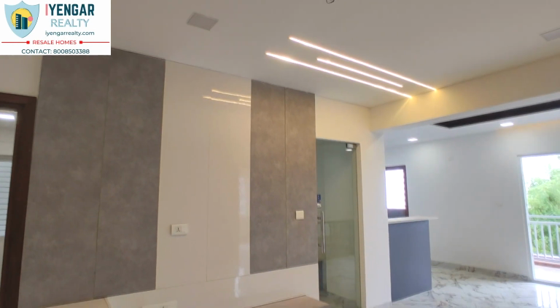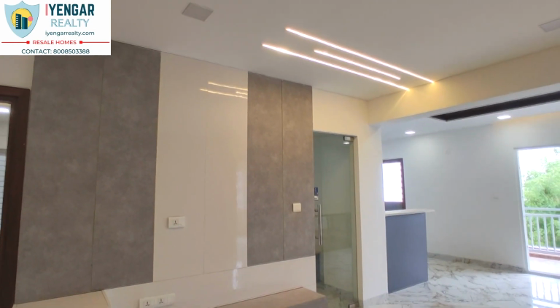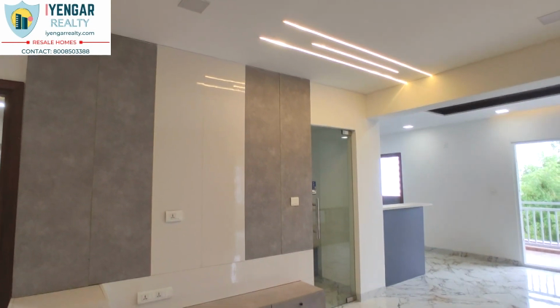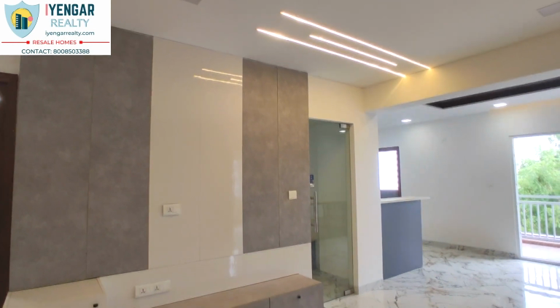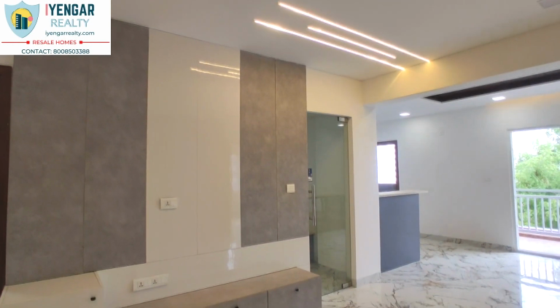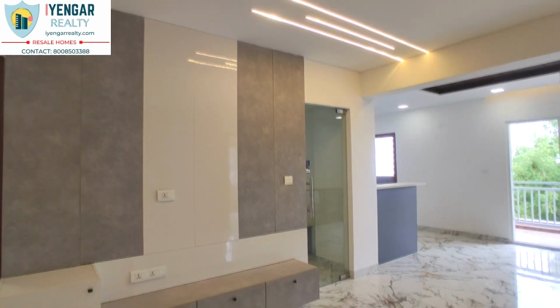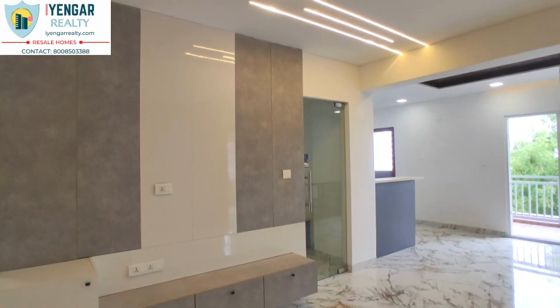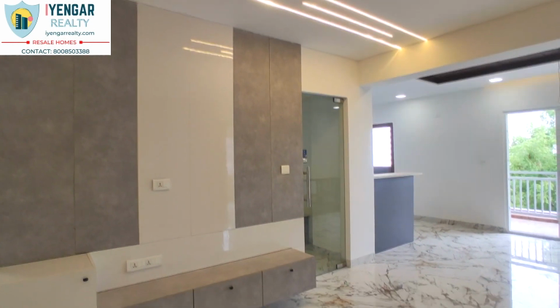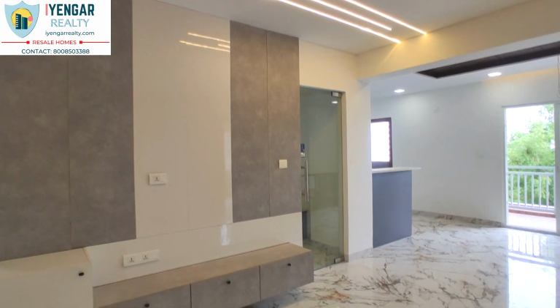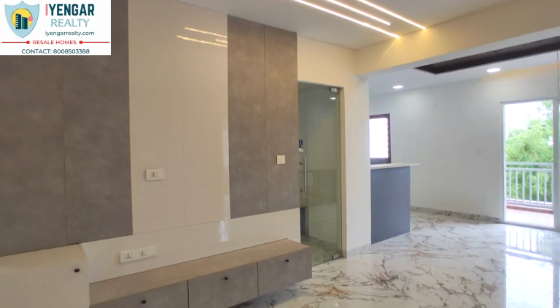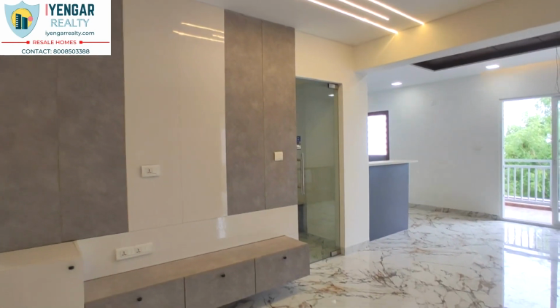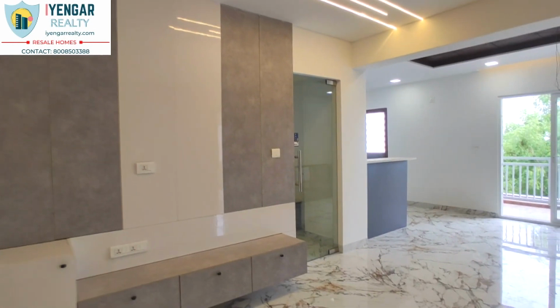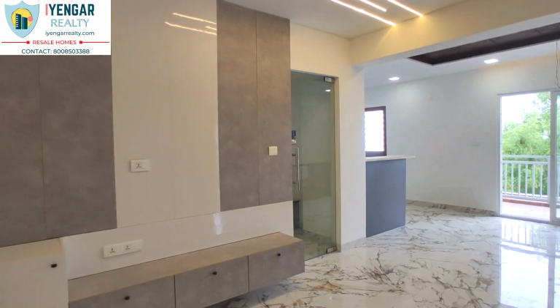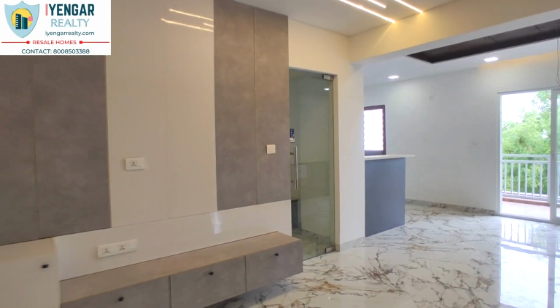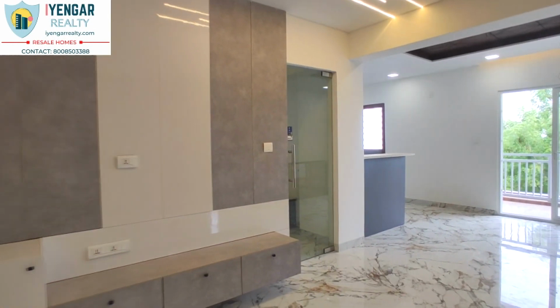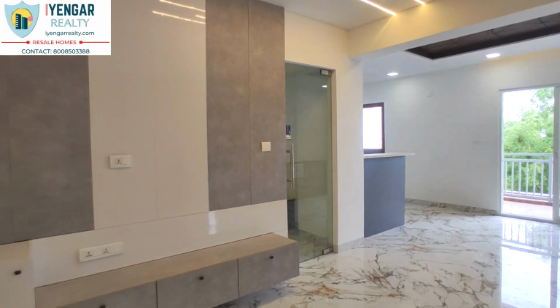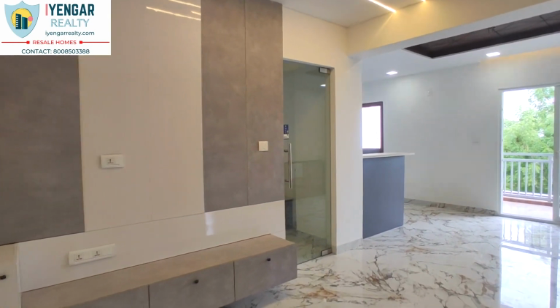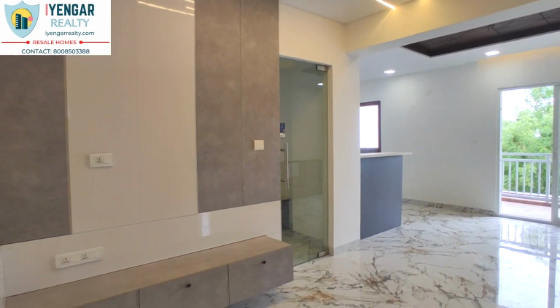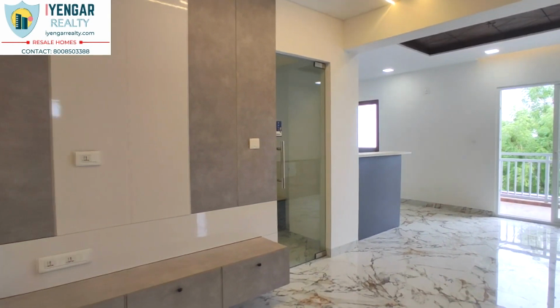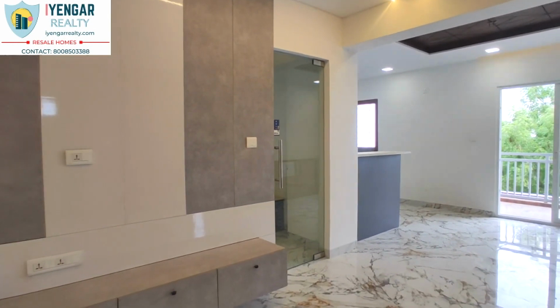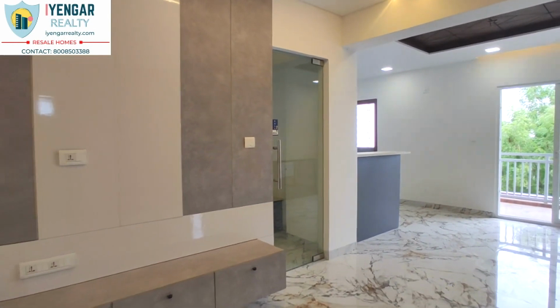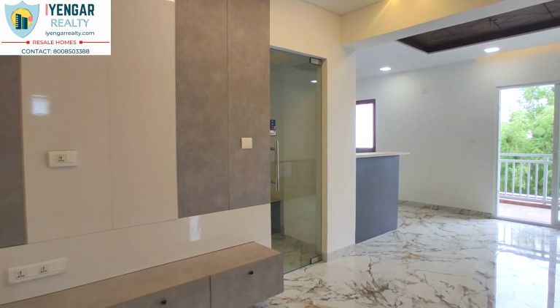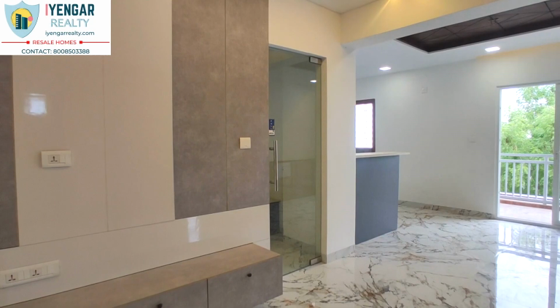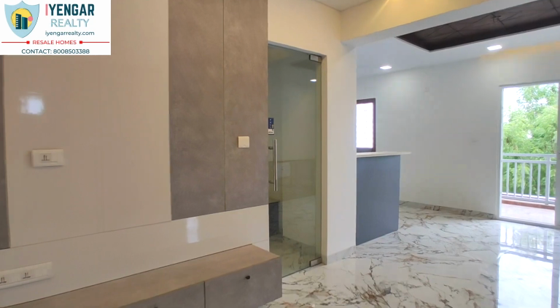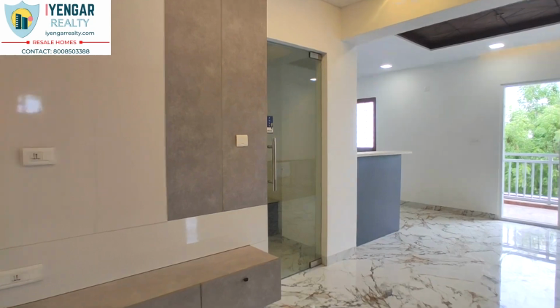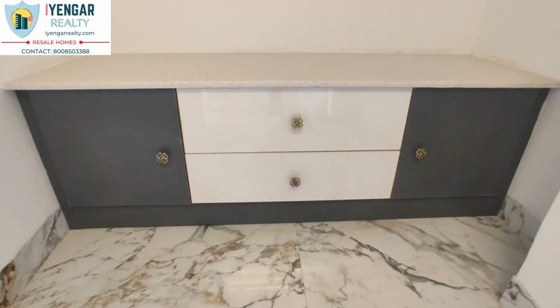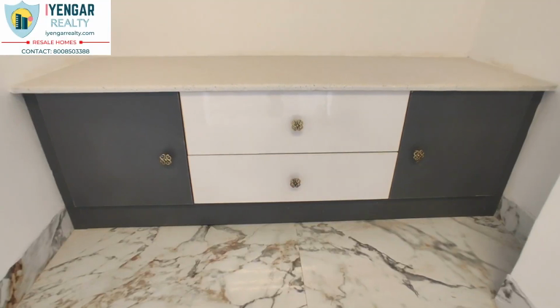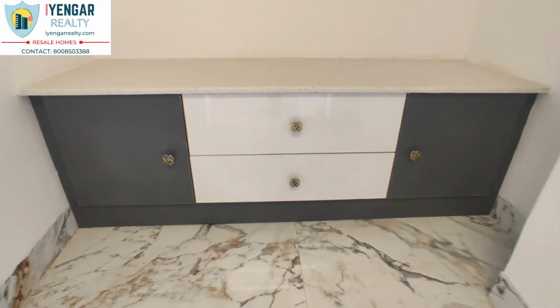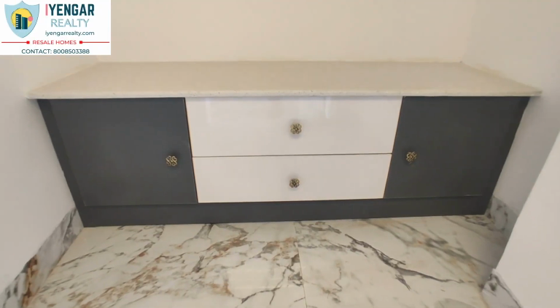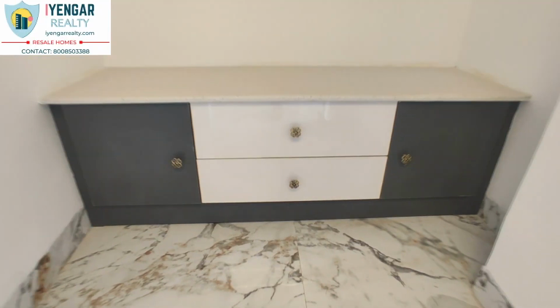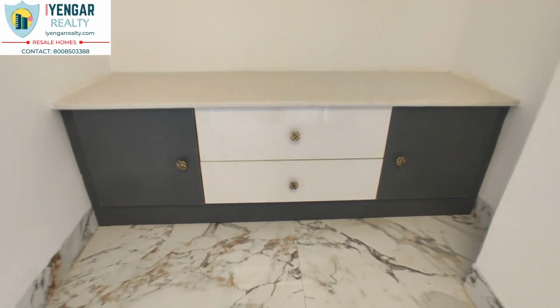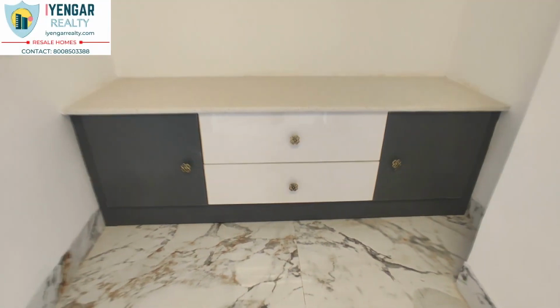Adjacent to the living area's TV unit, we have a space for the pooja room that is separated by a glass door.